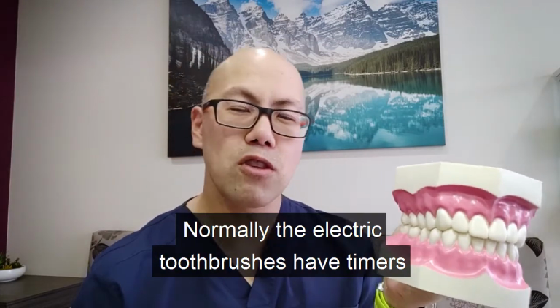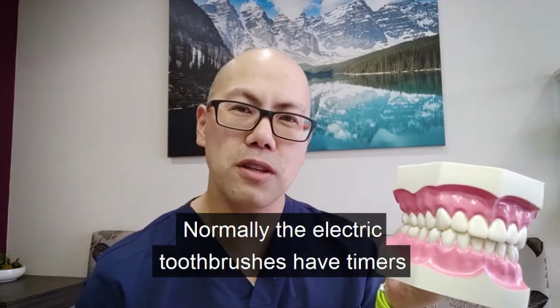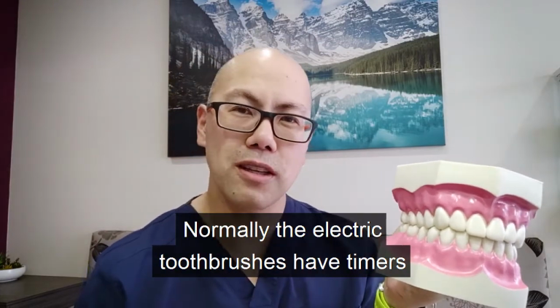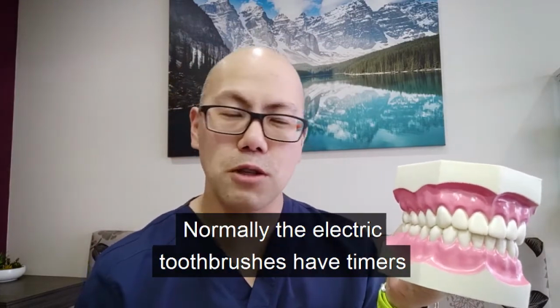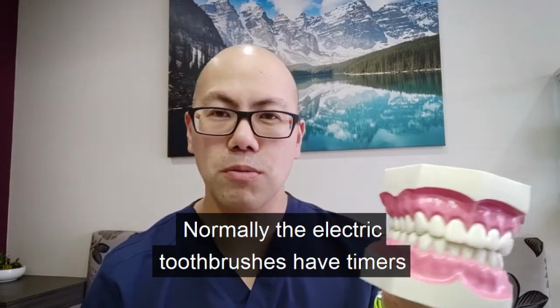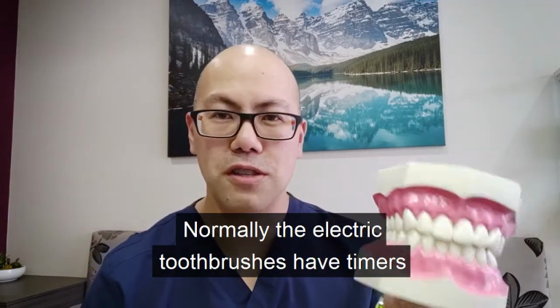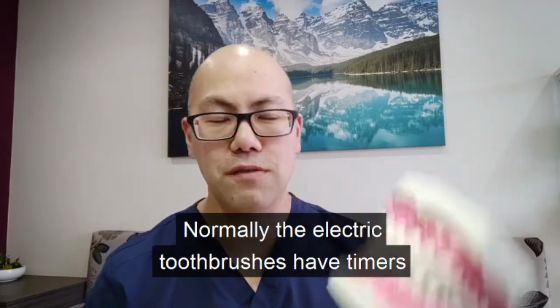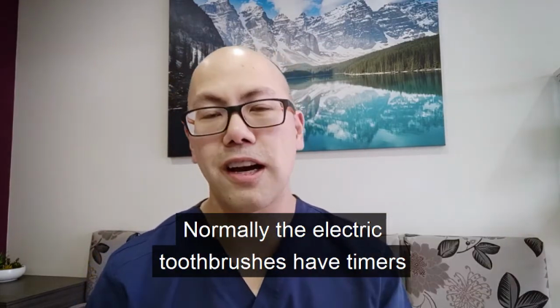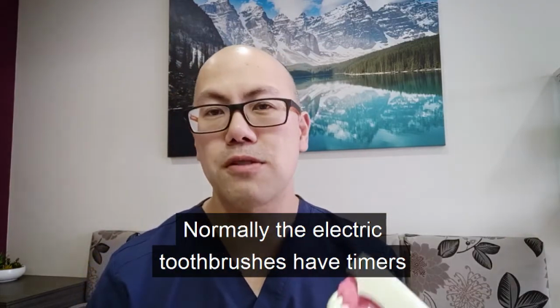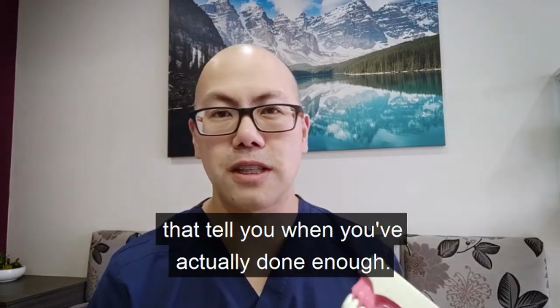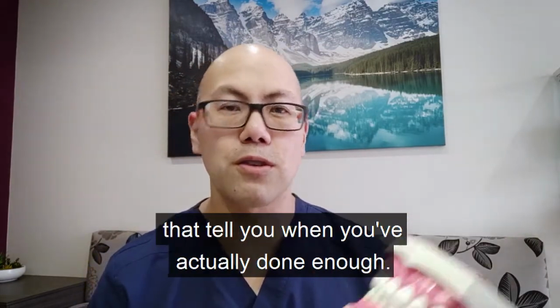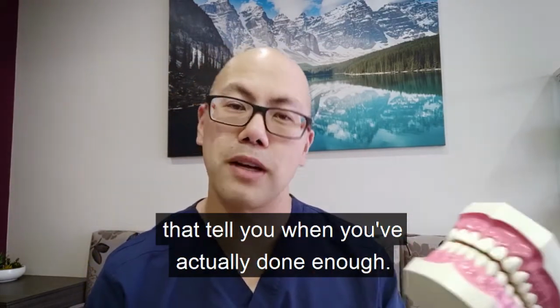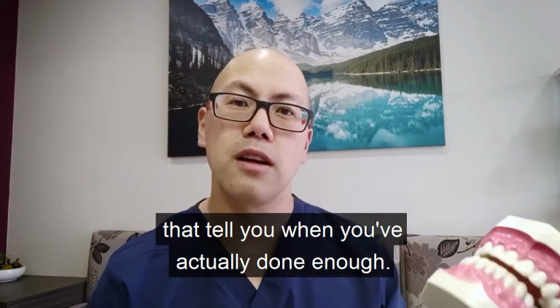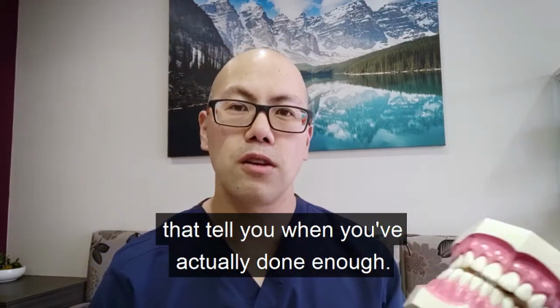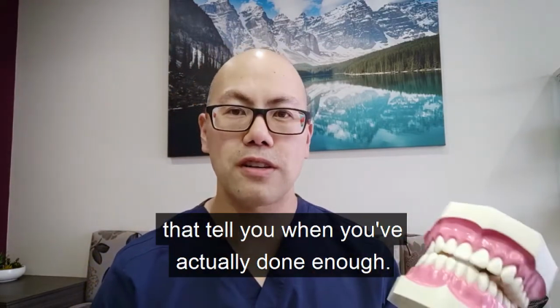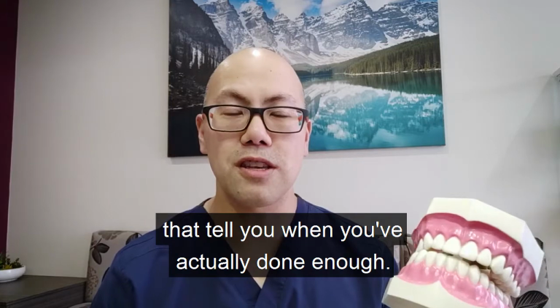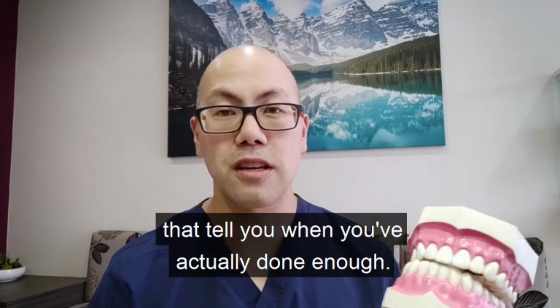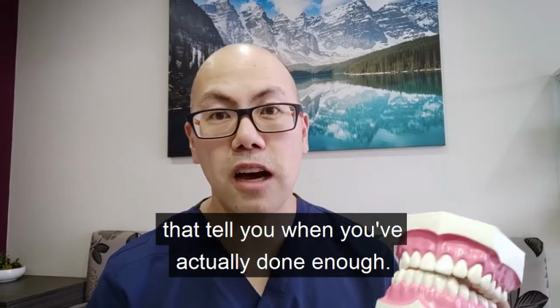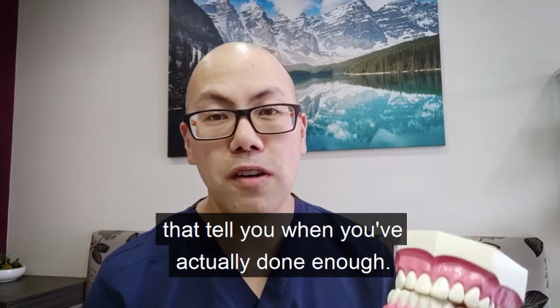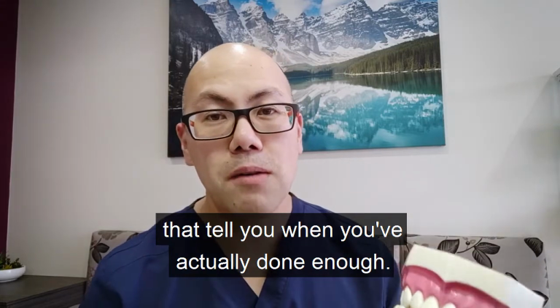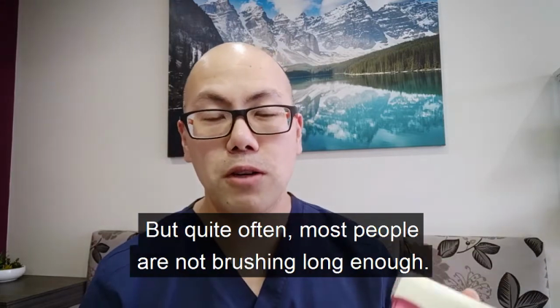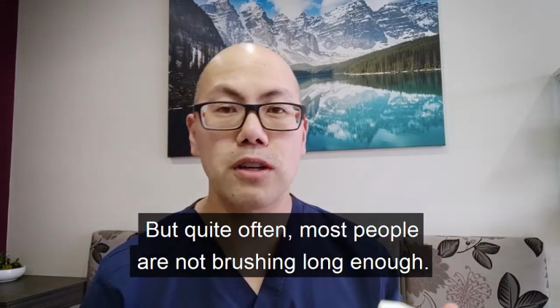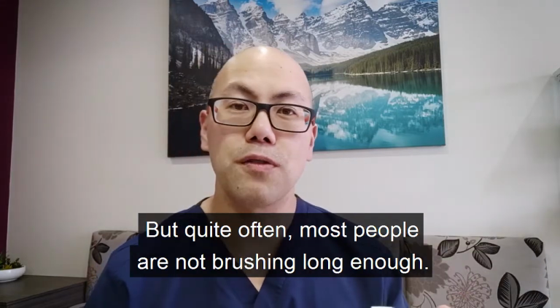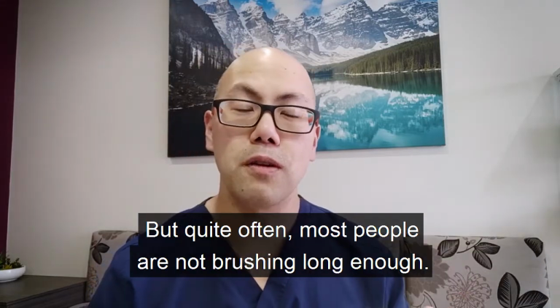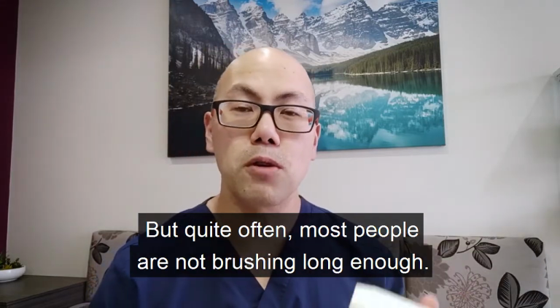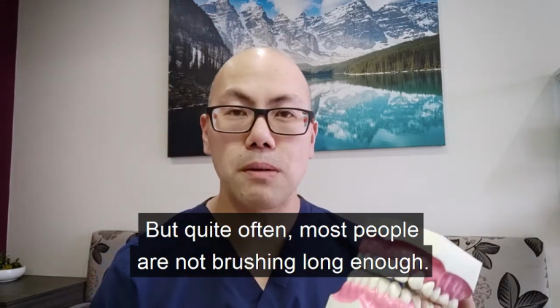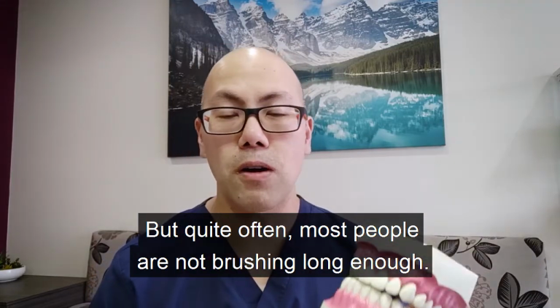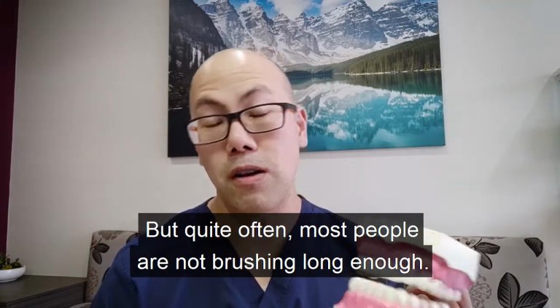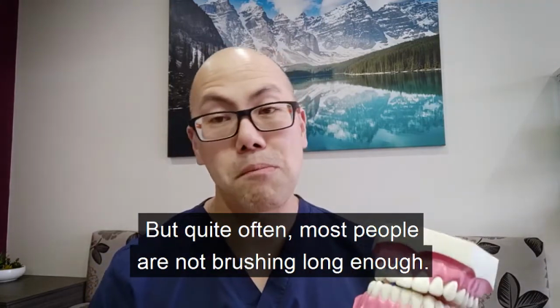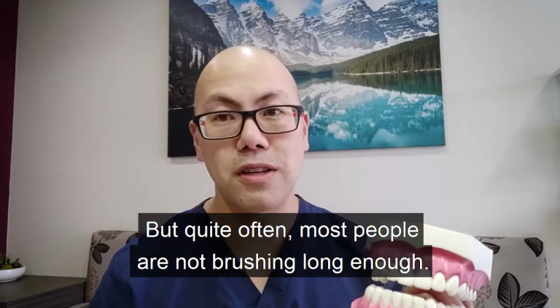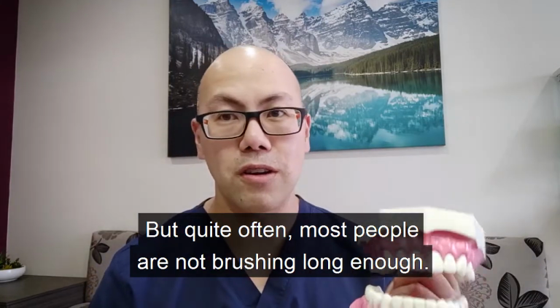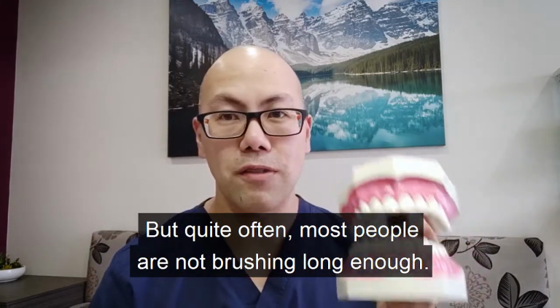Normally the electric toothbrushes have timers that tell you when you've actually done enough, but quite often most people are not brushing long enough.